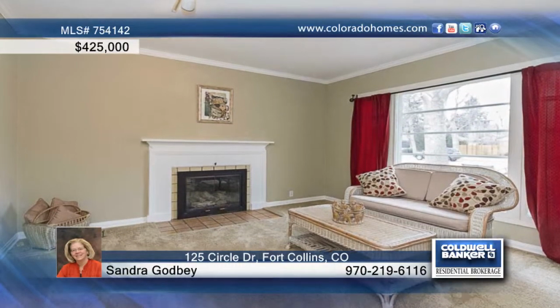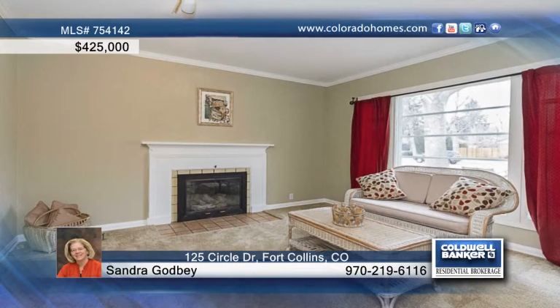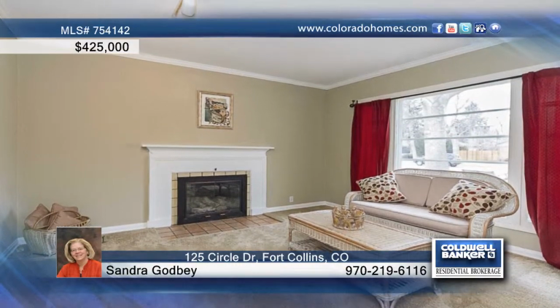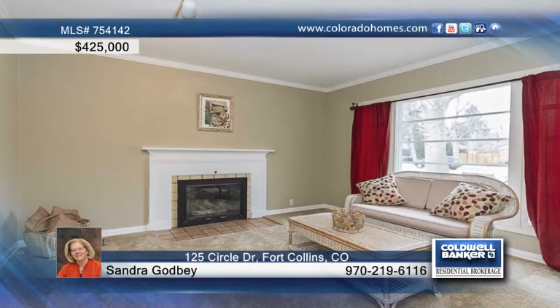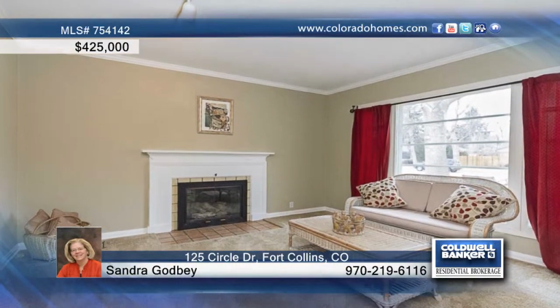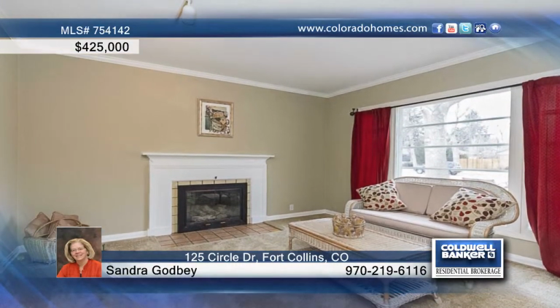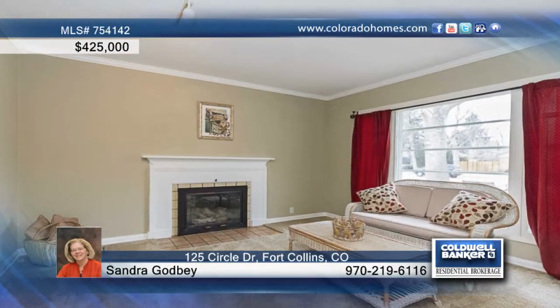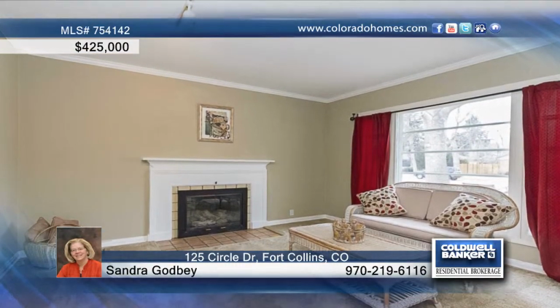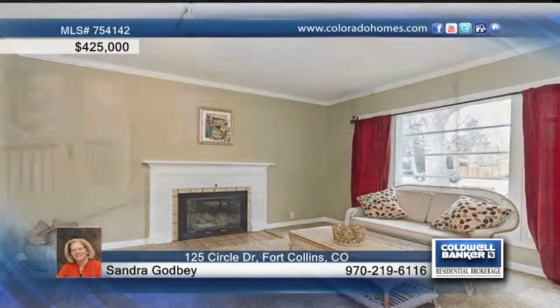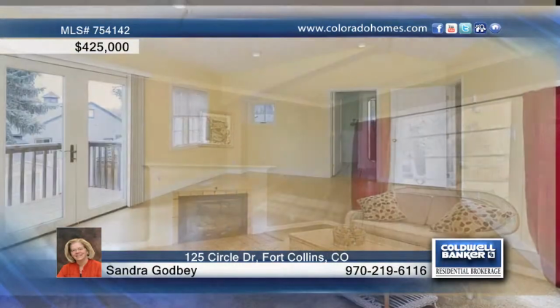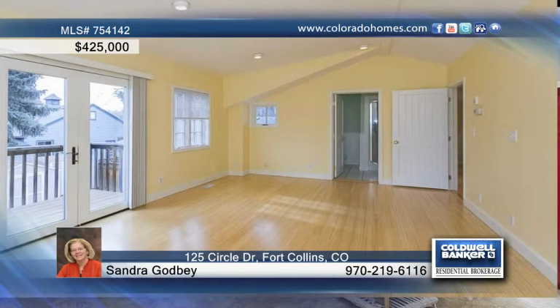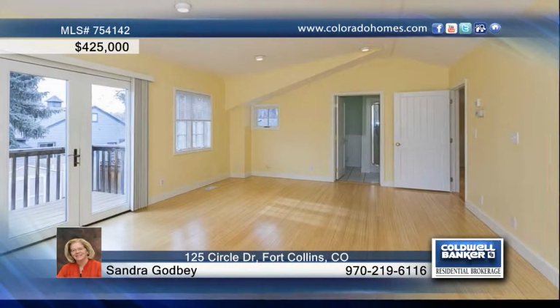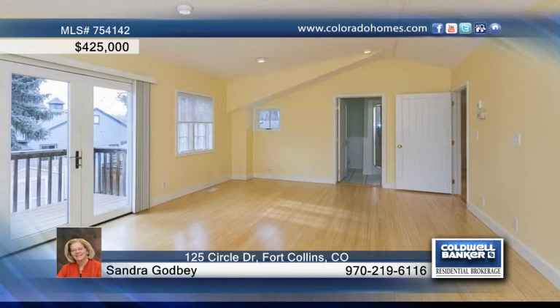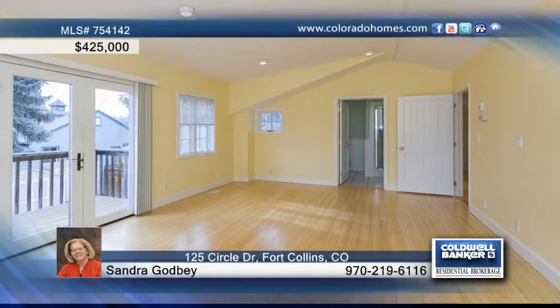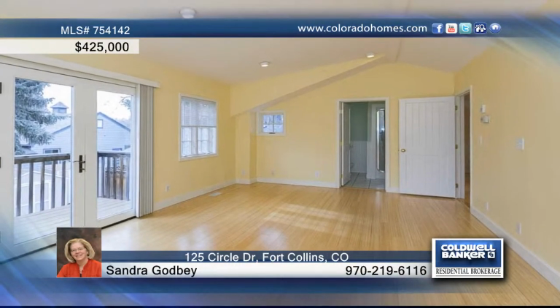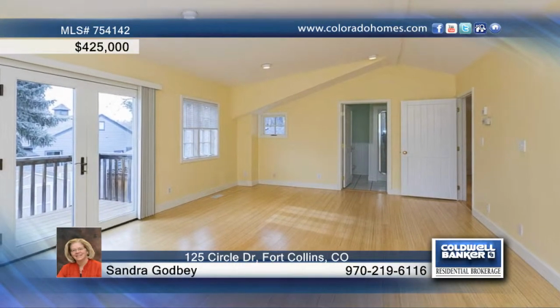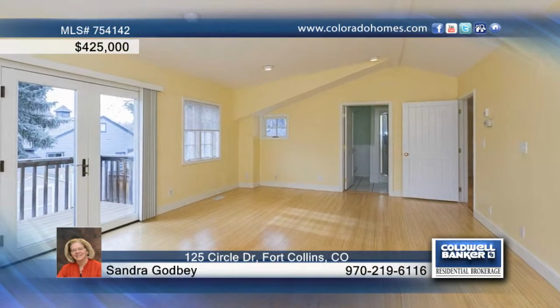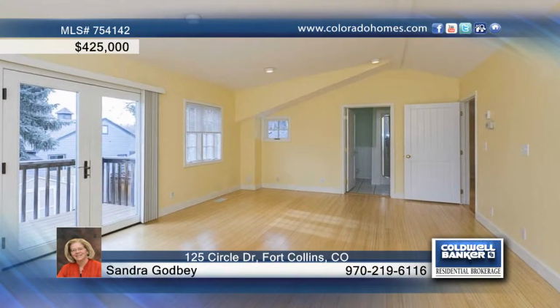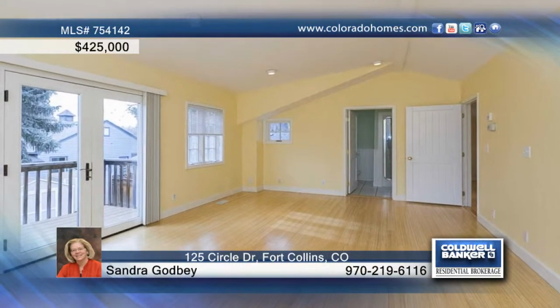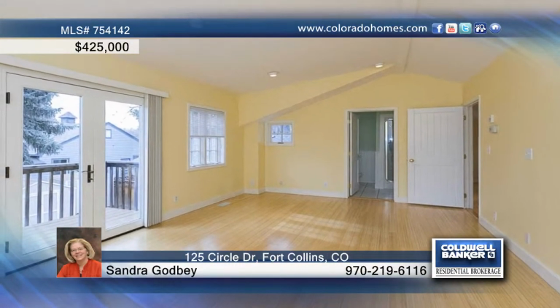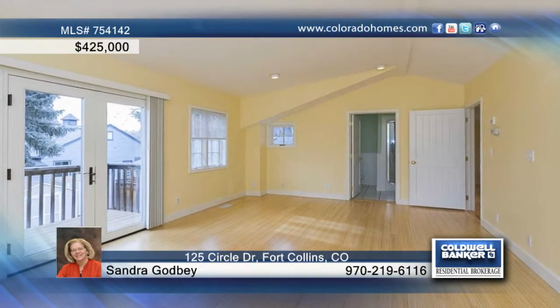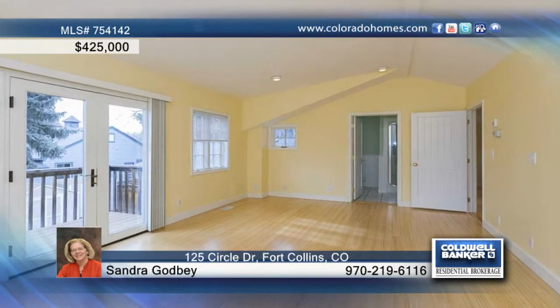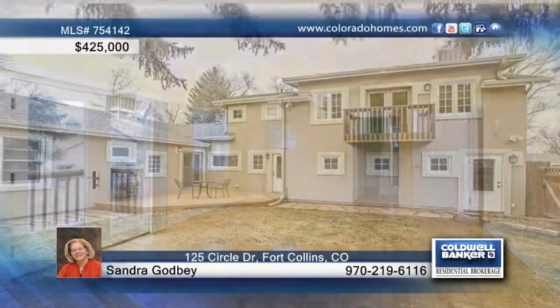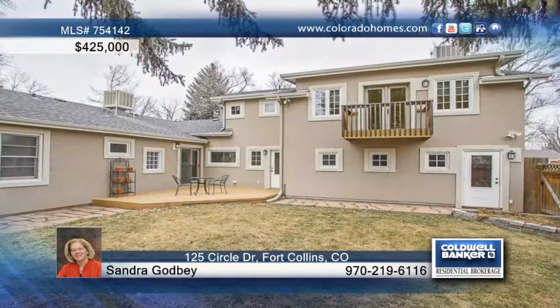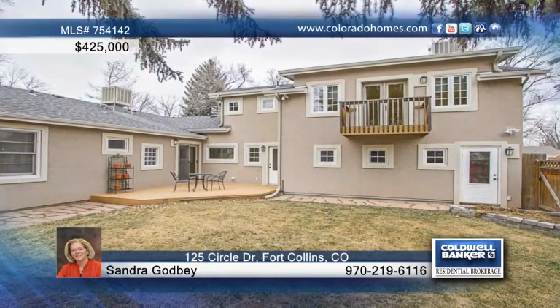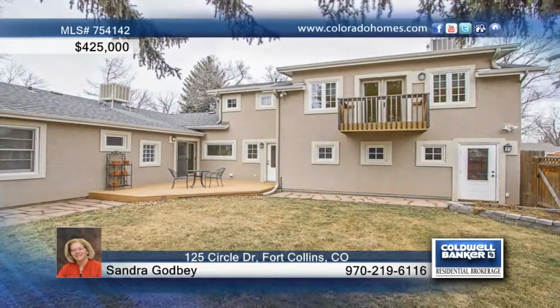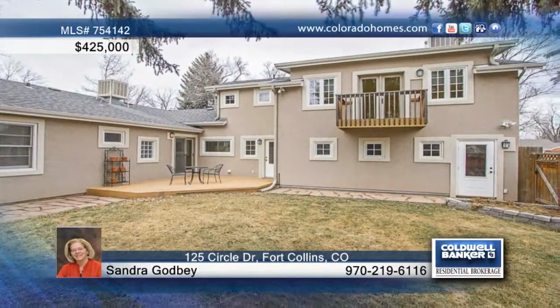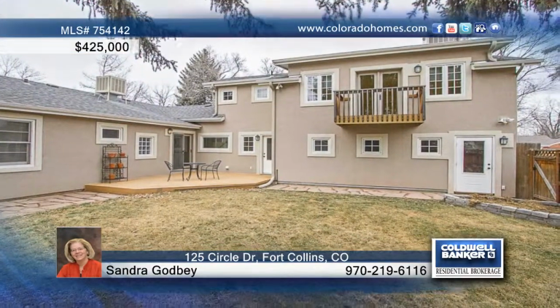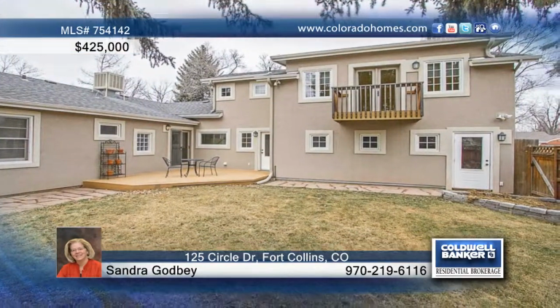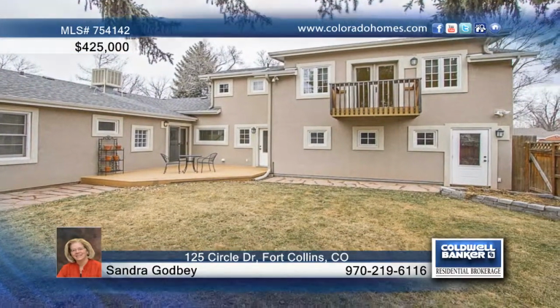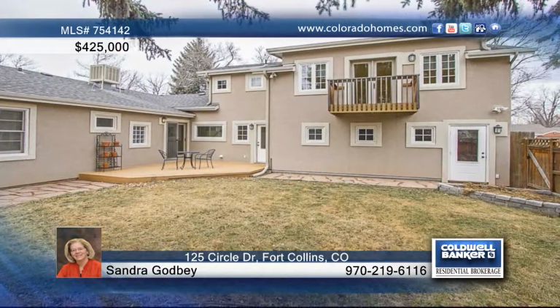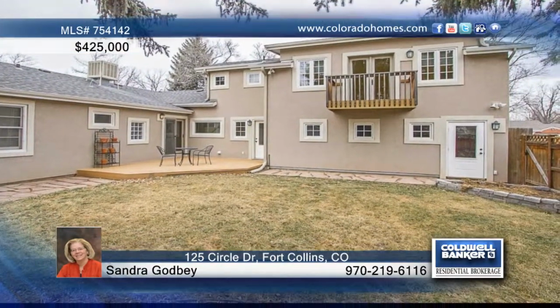The large master offers vaulted ceilings, a deck and a steam shower in the bath. The garage is heated with garage door off the alley.